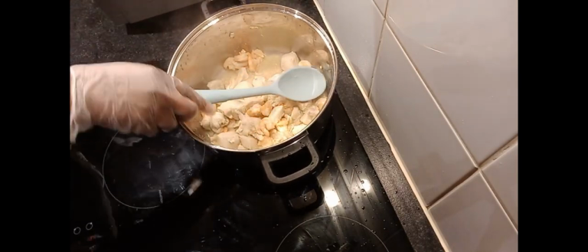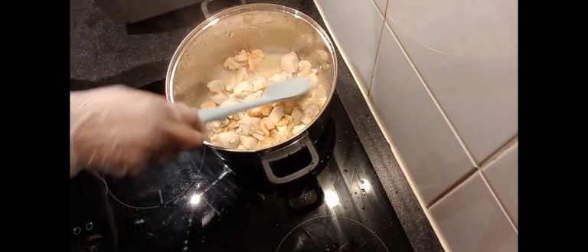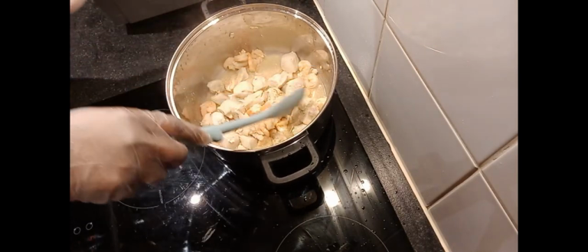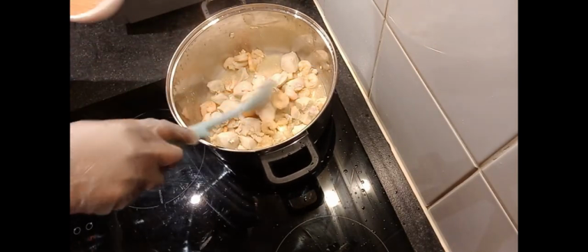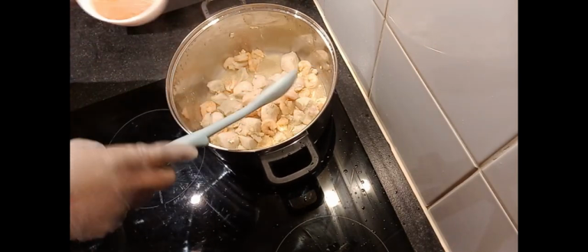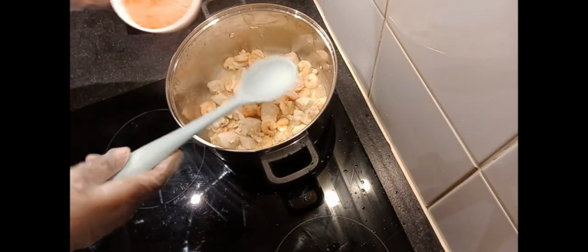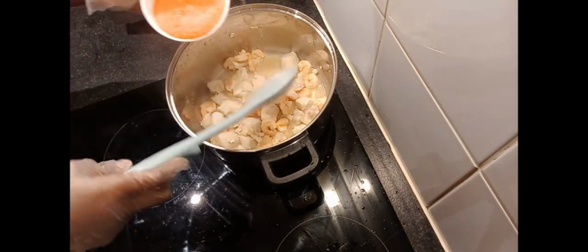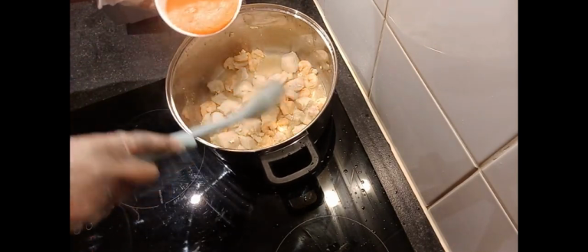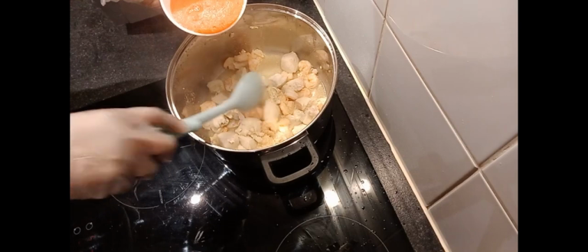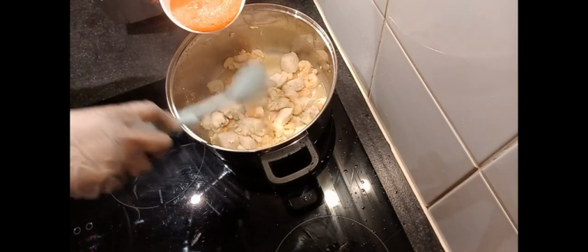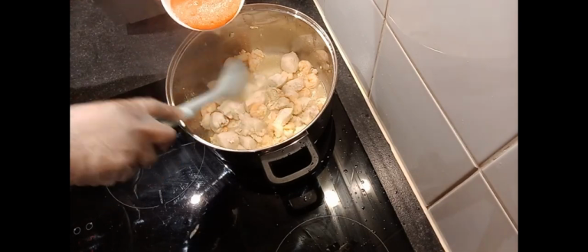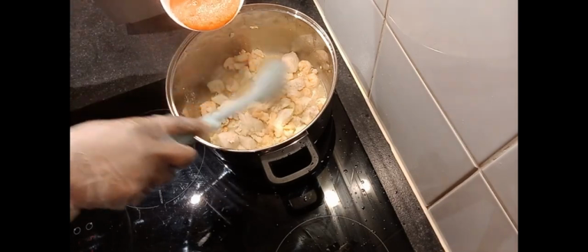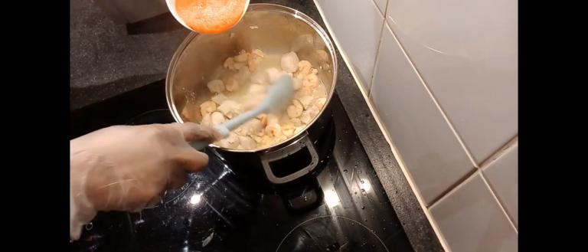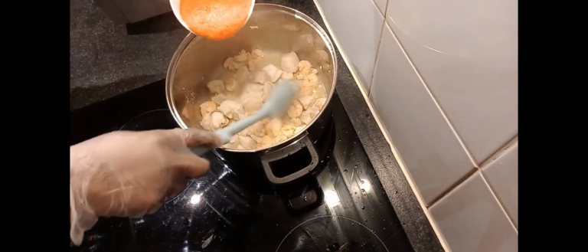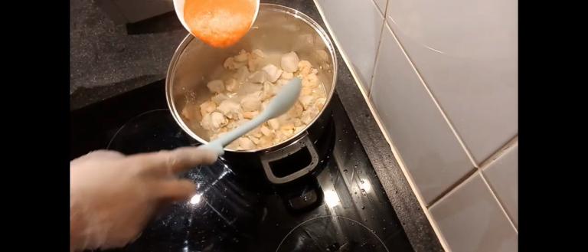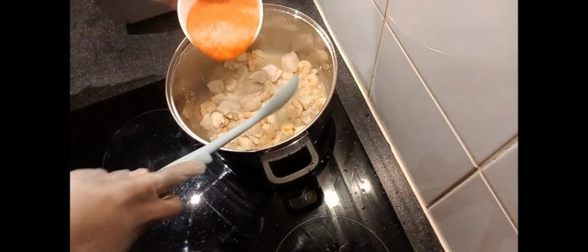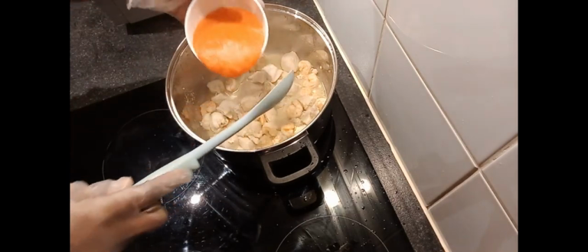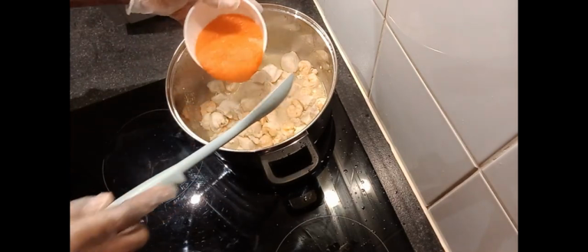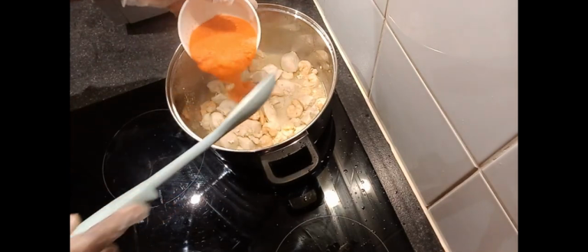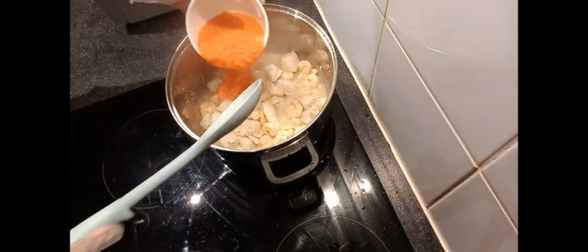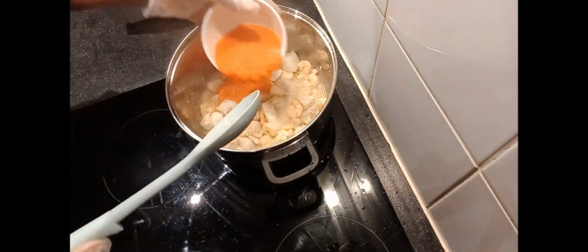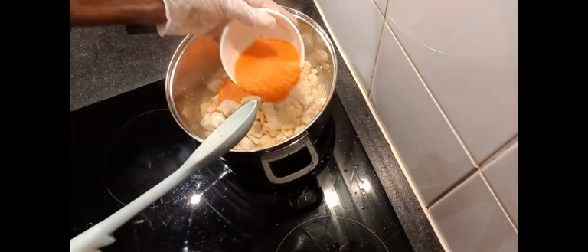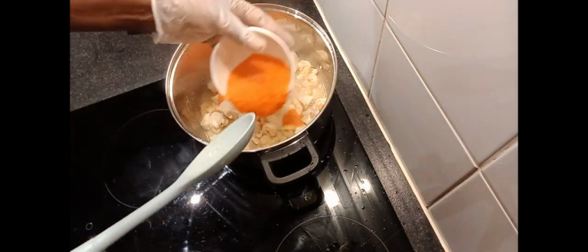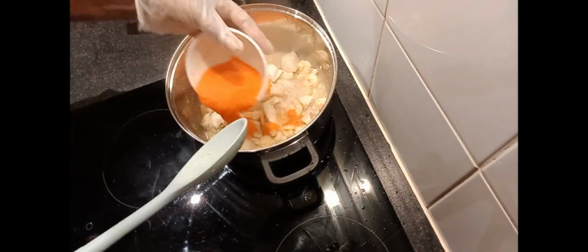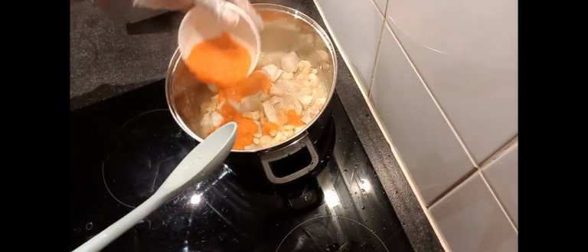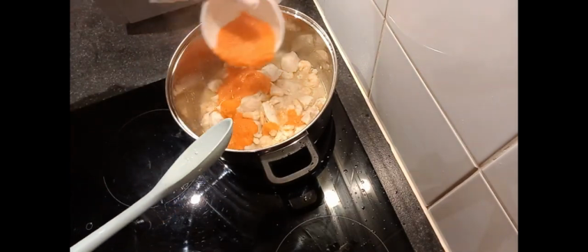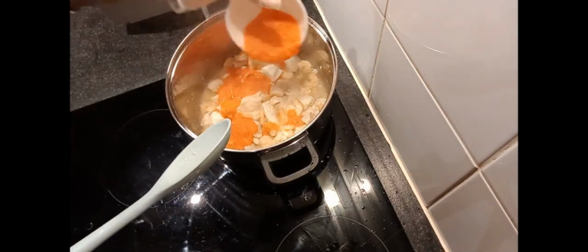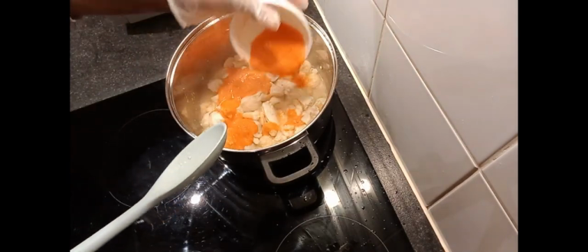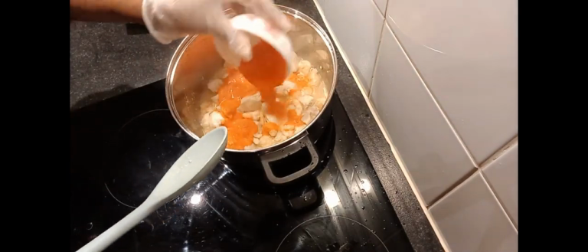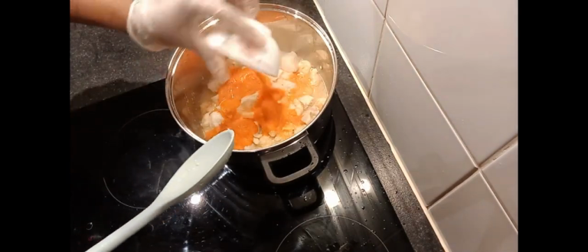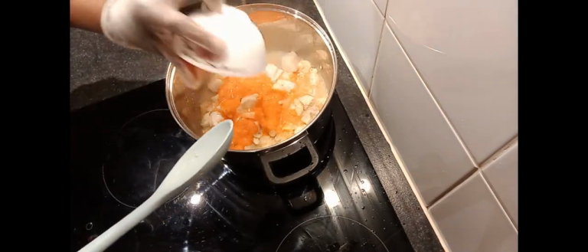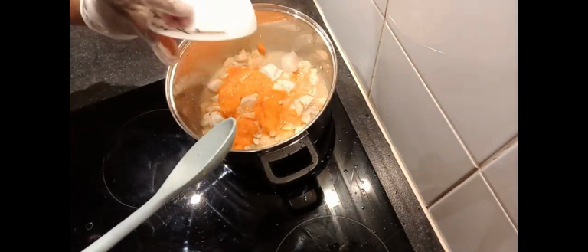So this is our blended bell pepper, onion and garlic.